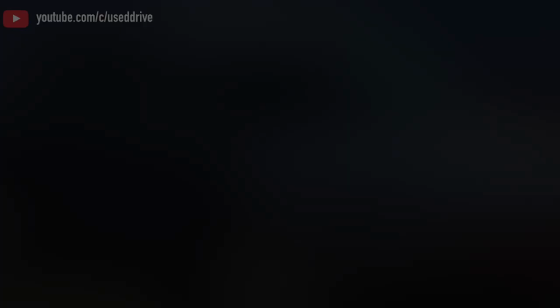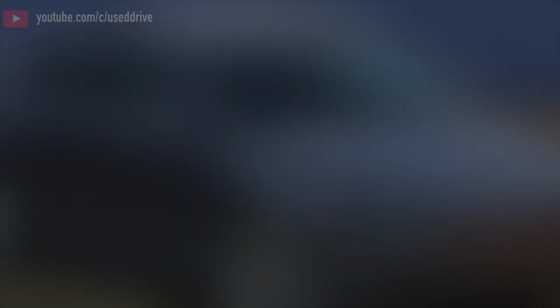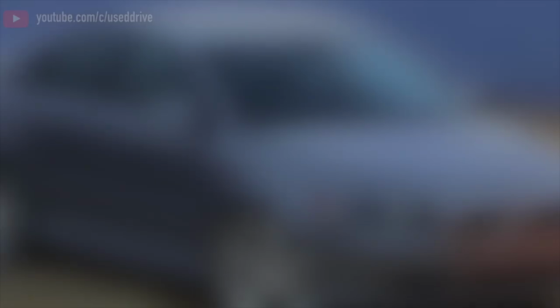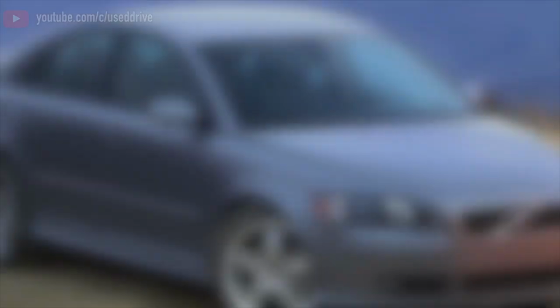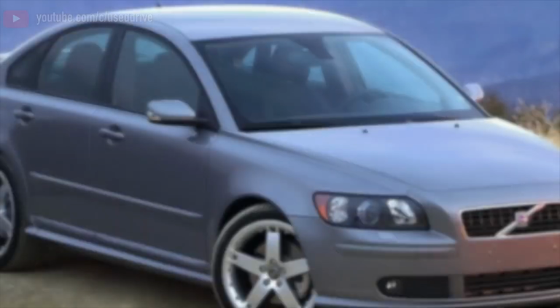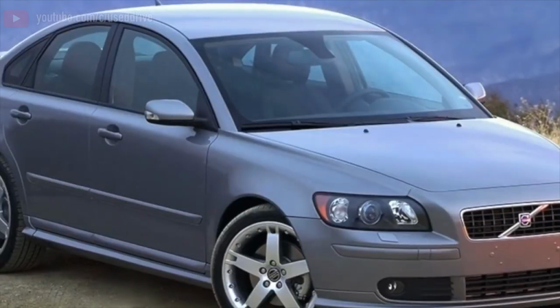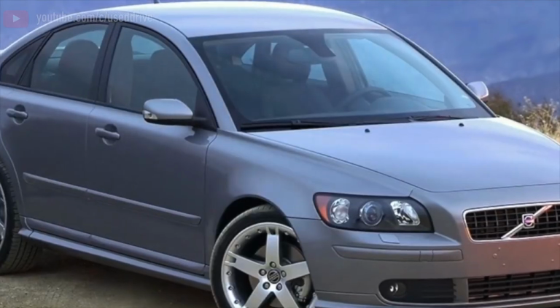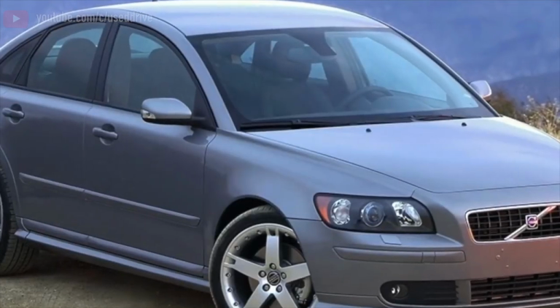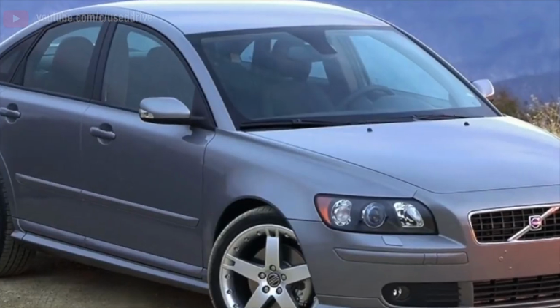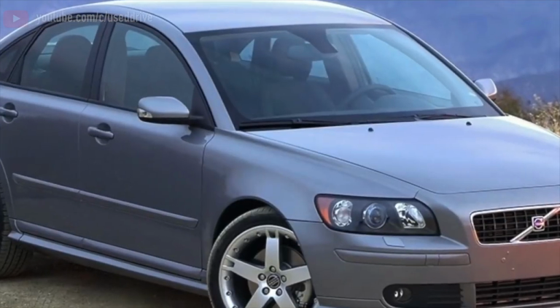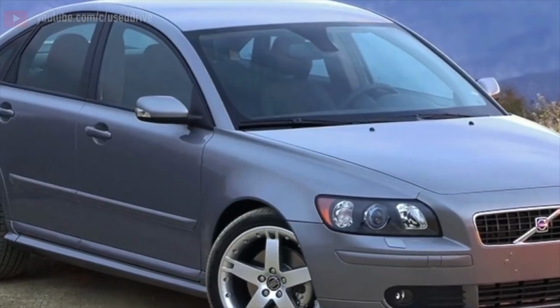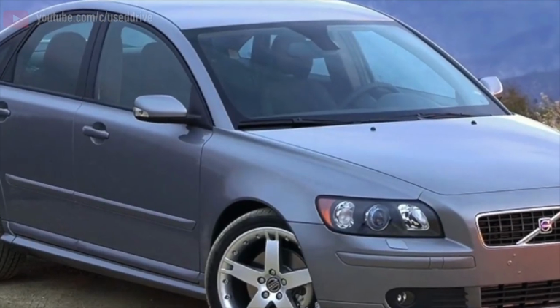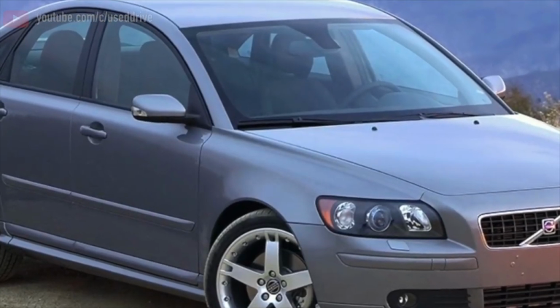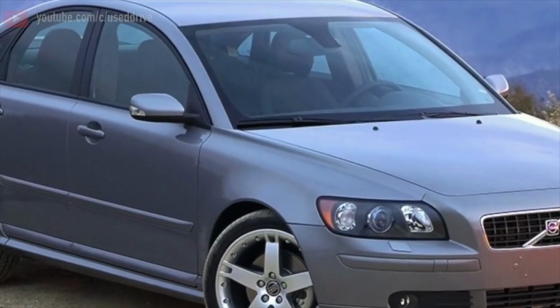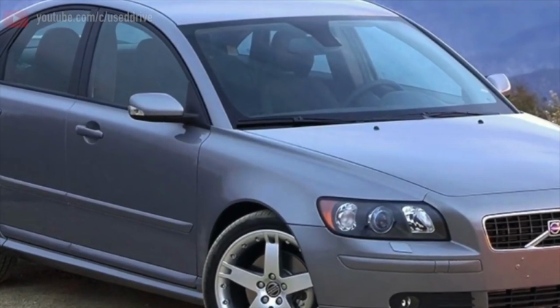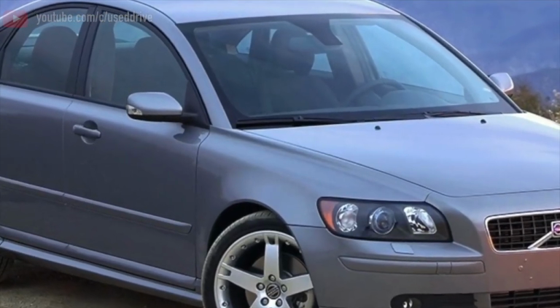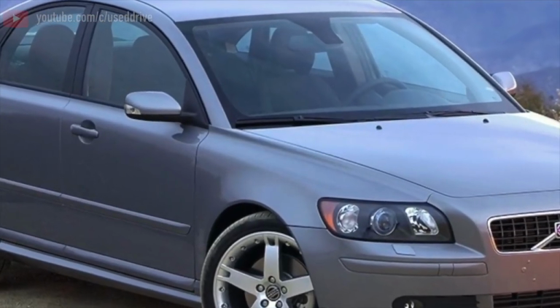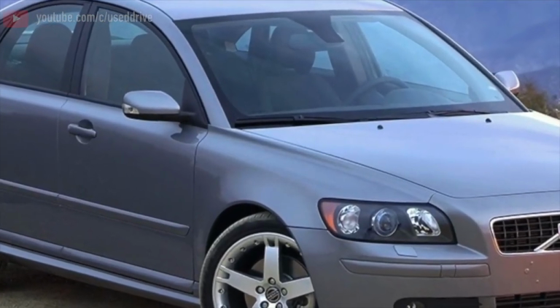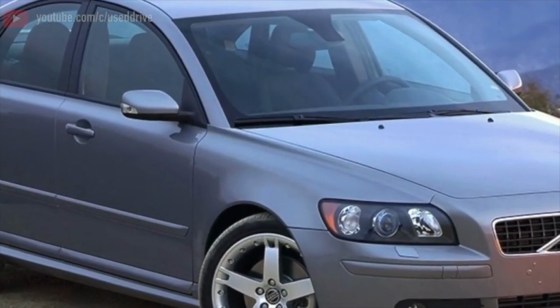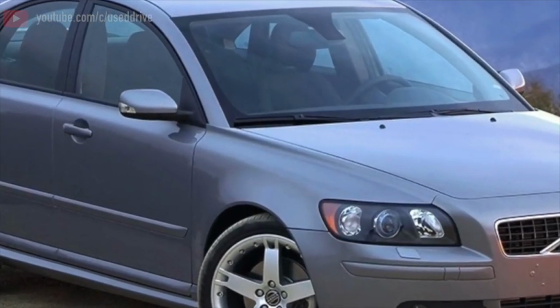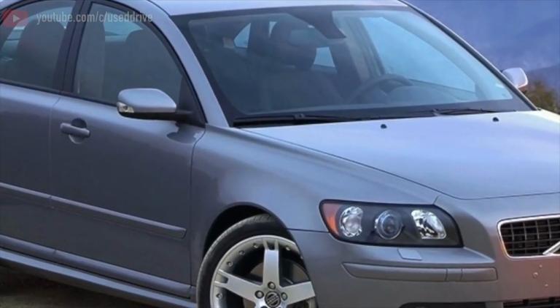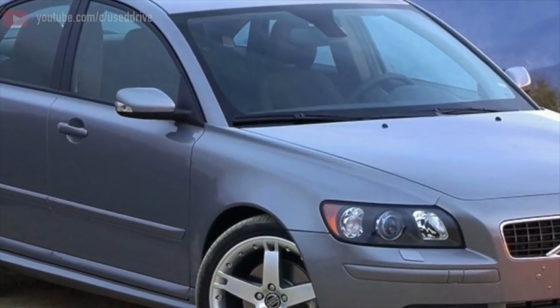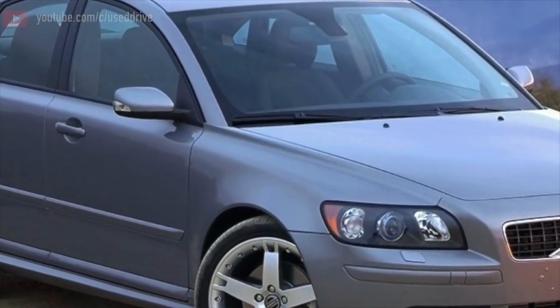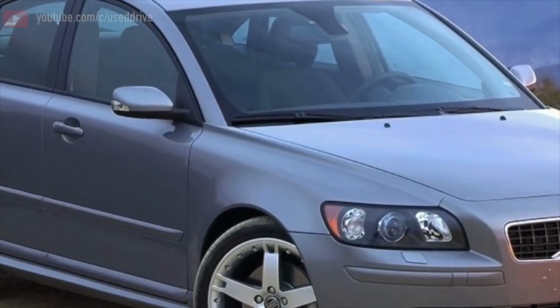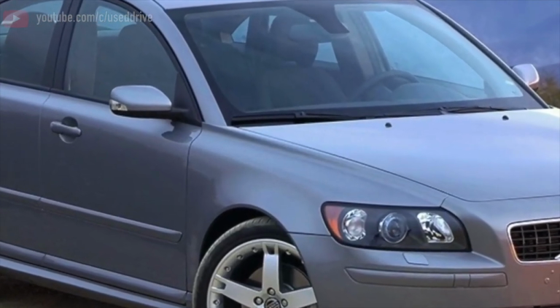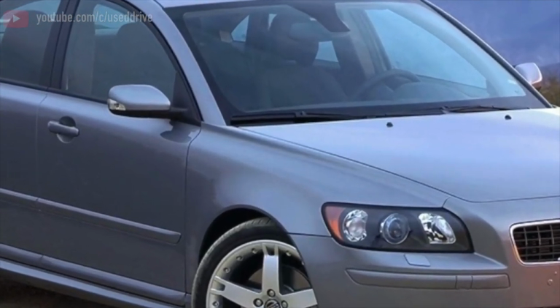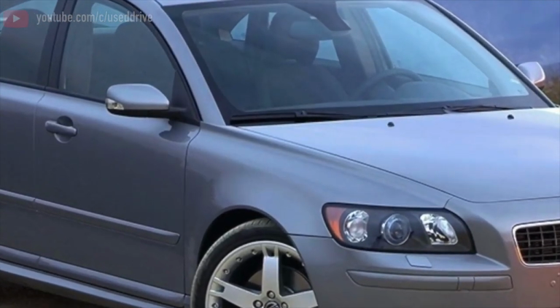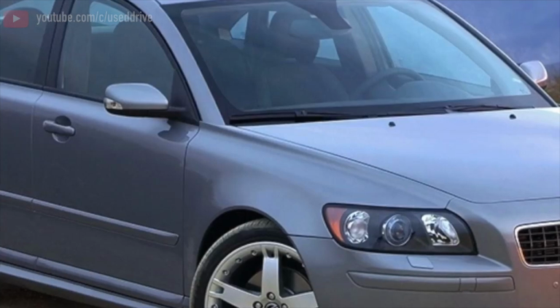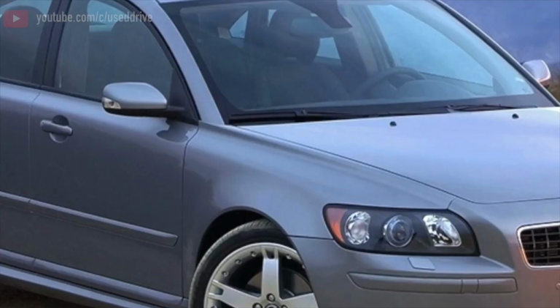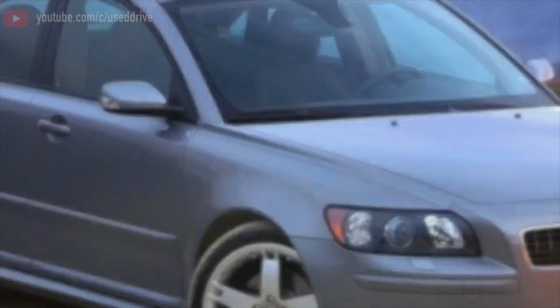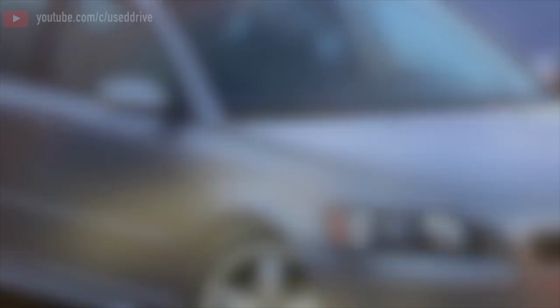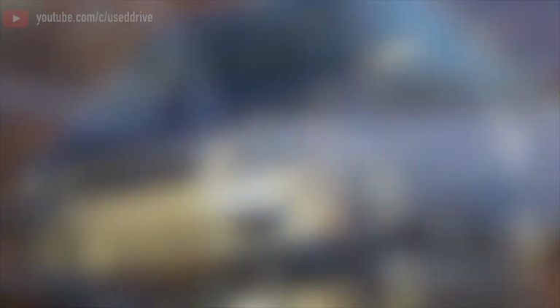Greetings, dear friends! I present to your attention the most common malfunctions and breakdowns that occur on the Volvo S40.